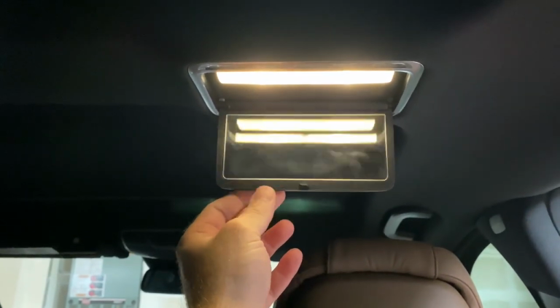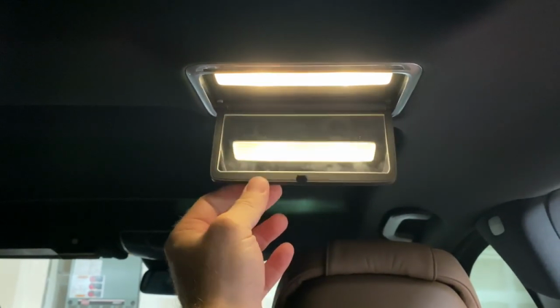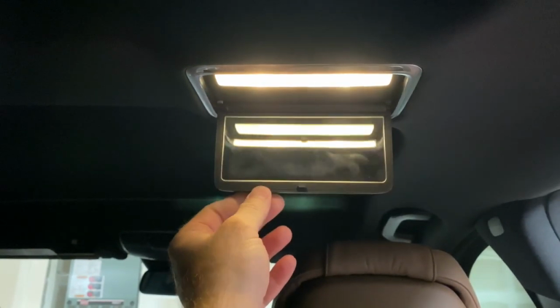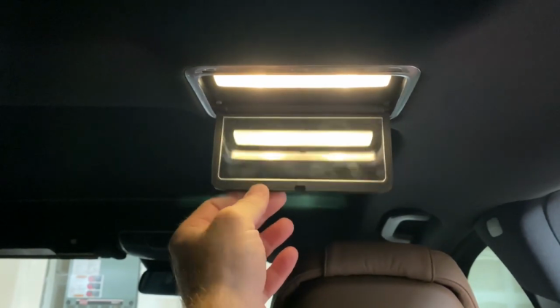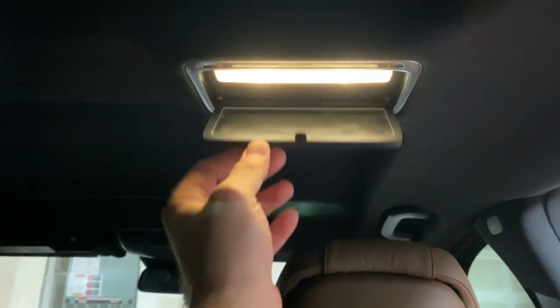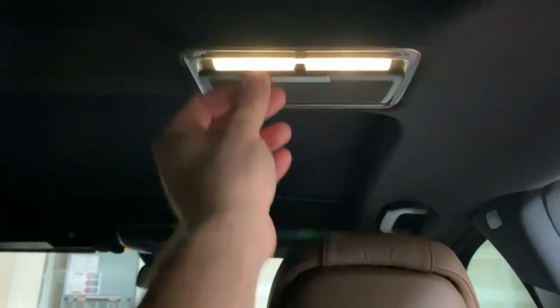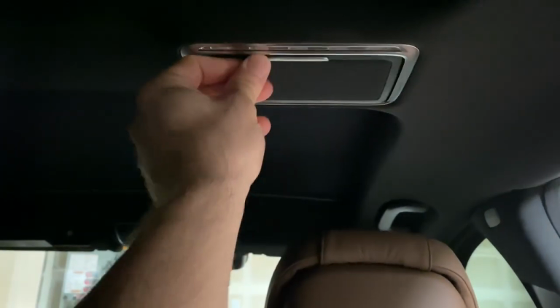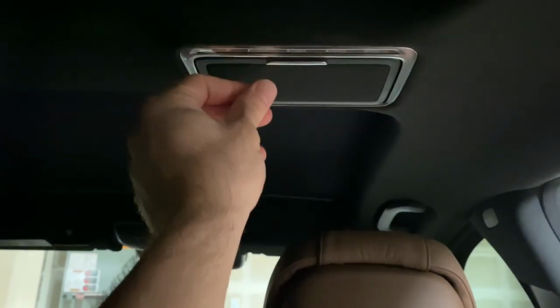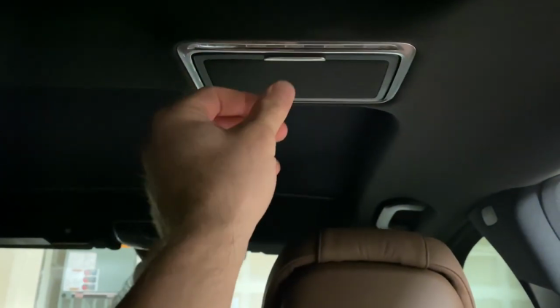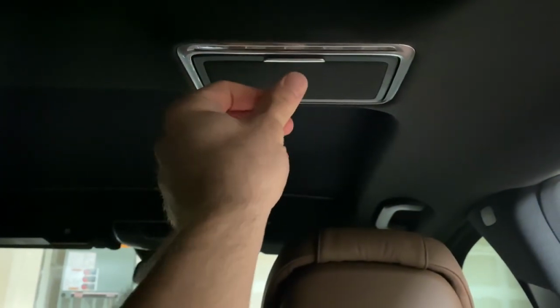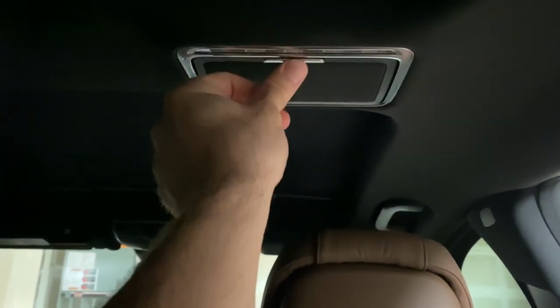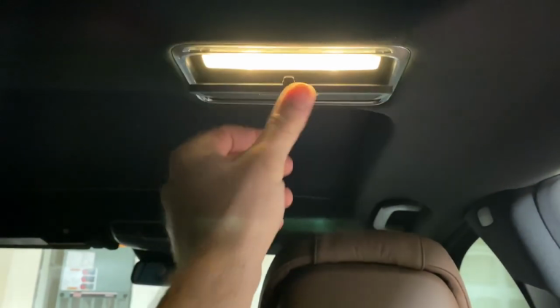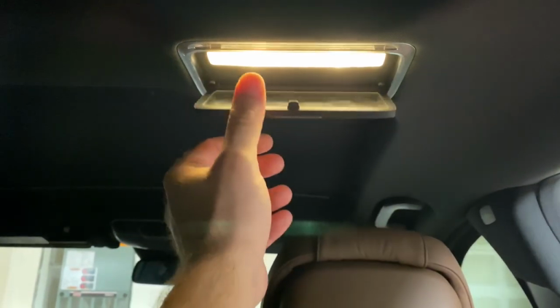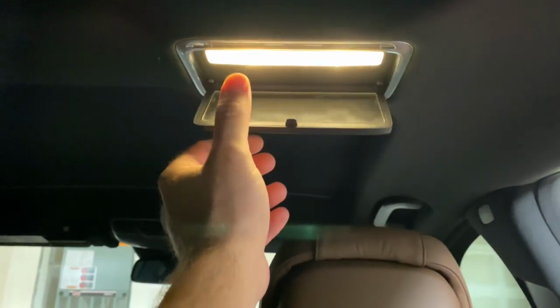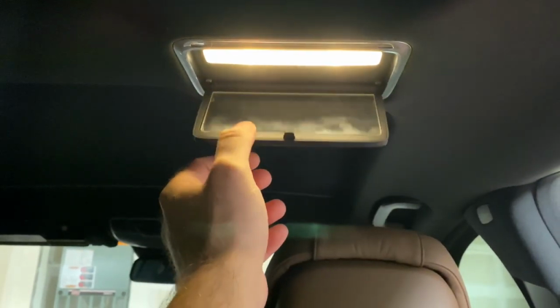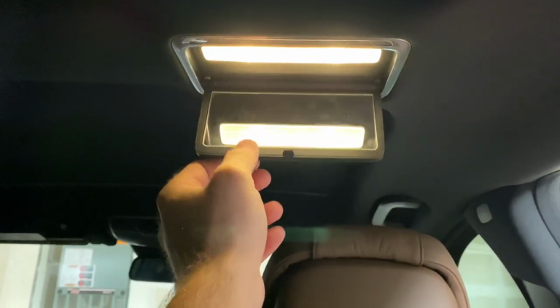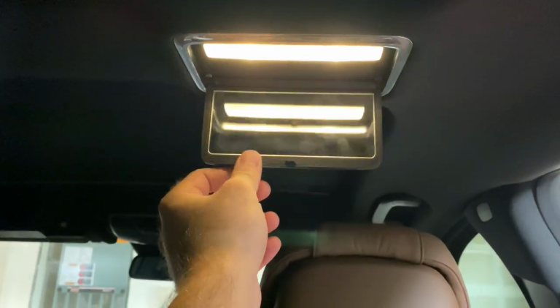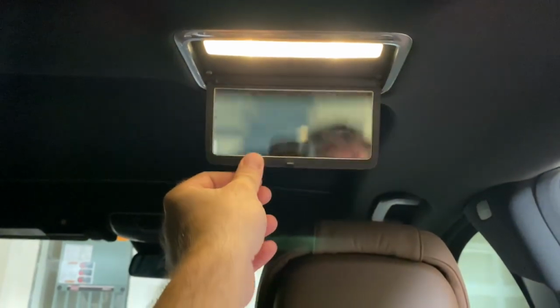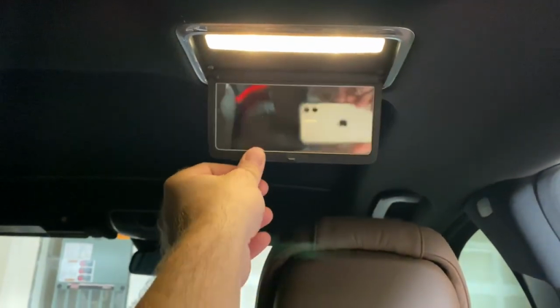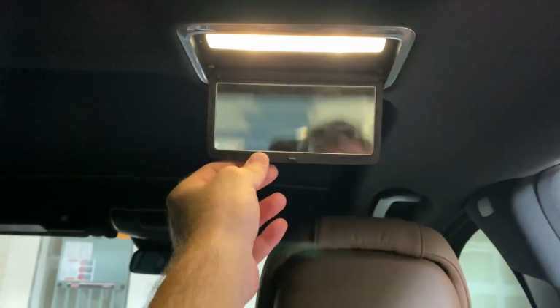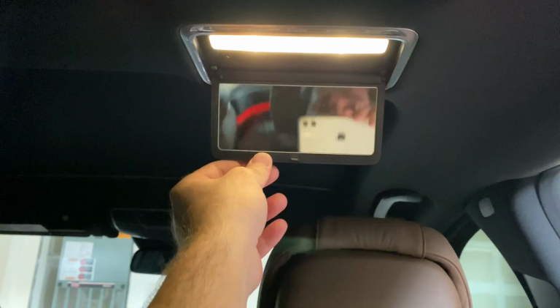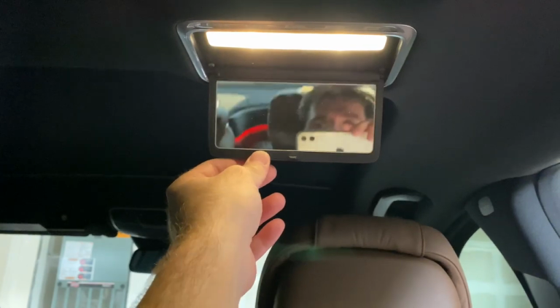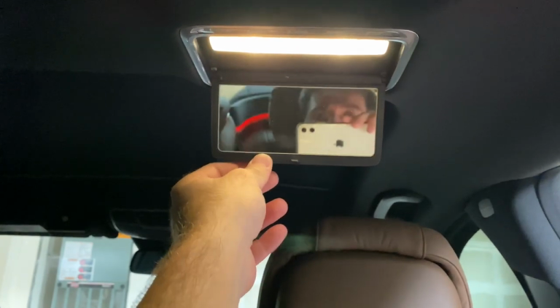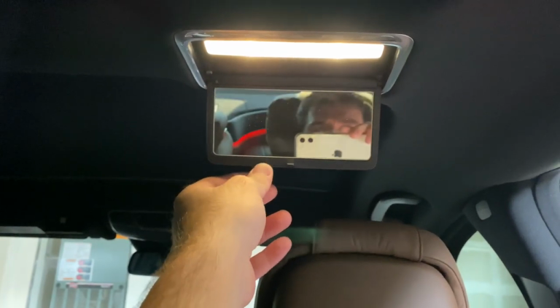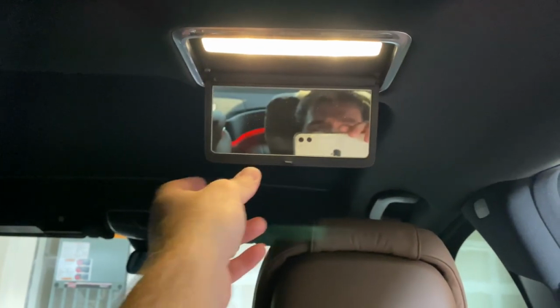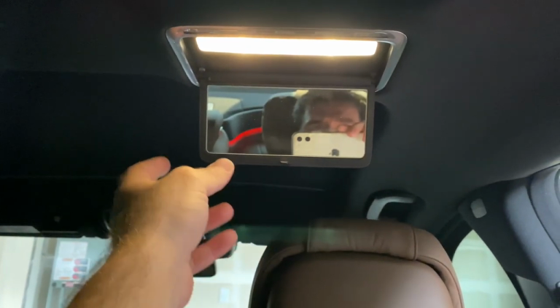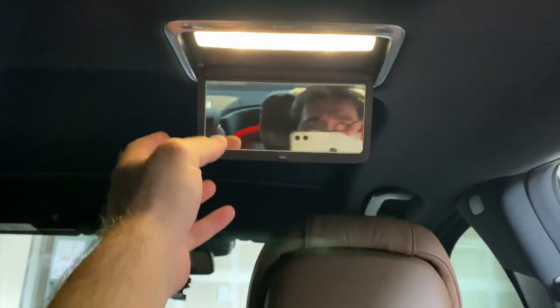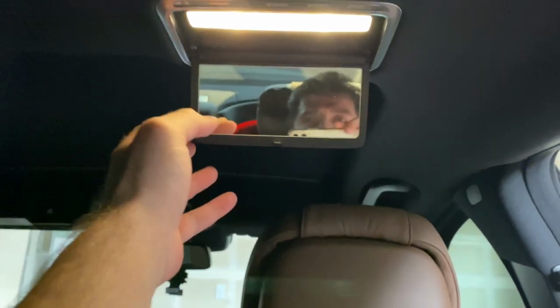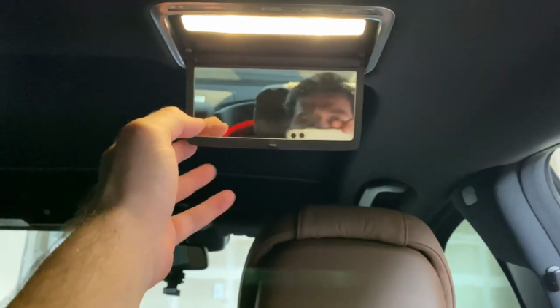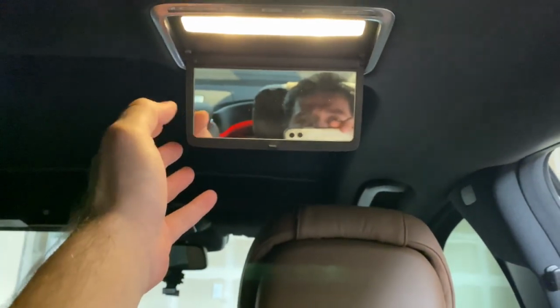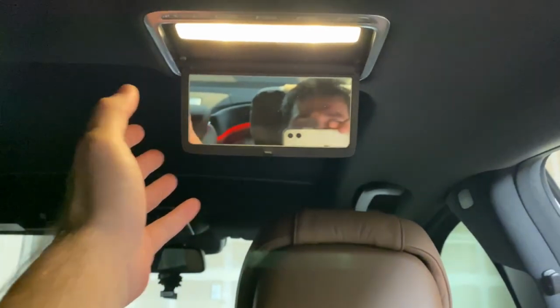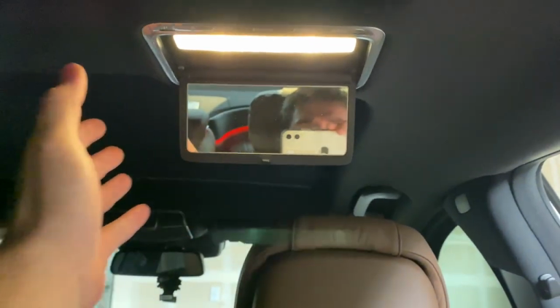Unfortunately the mirror in the back is a little too far — if you're sitting back there, it doesn't come to you and you can't detach it.